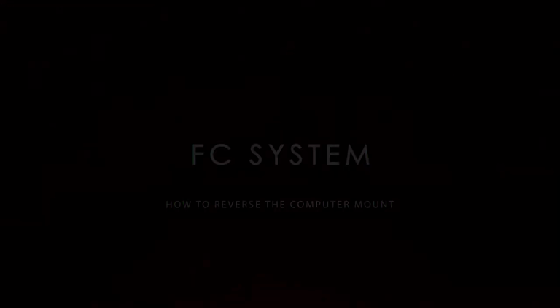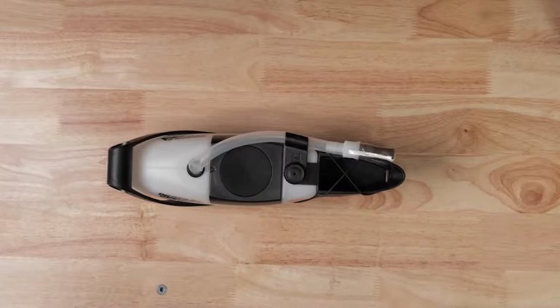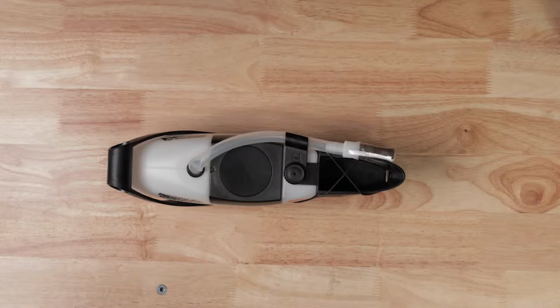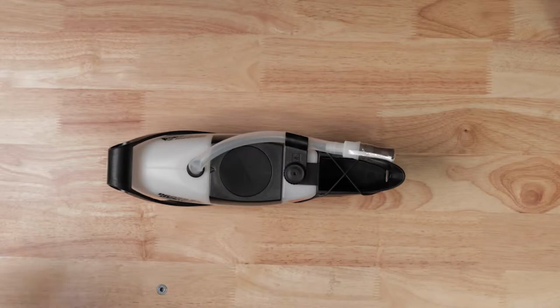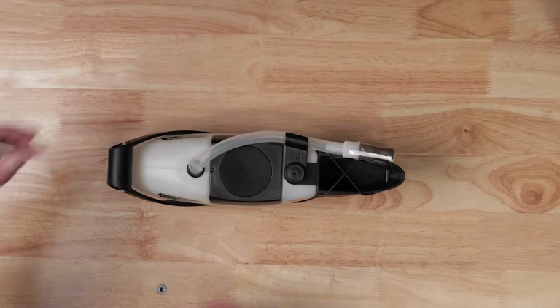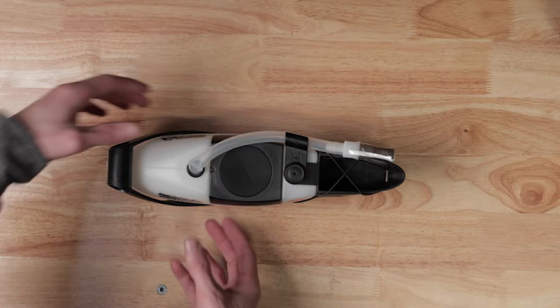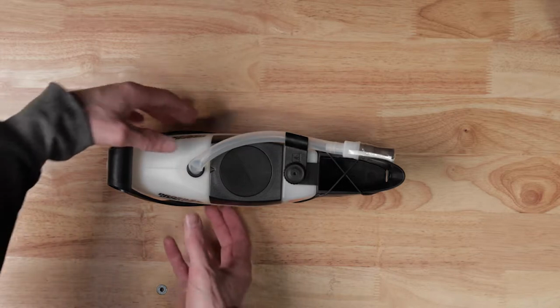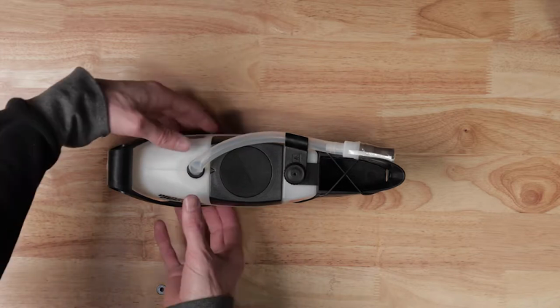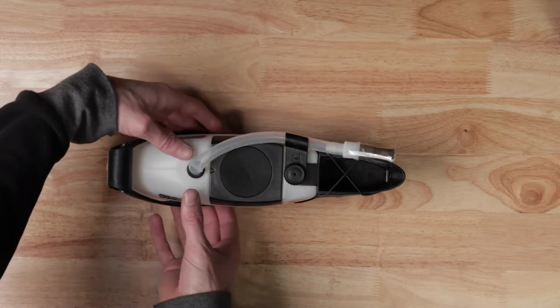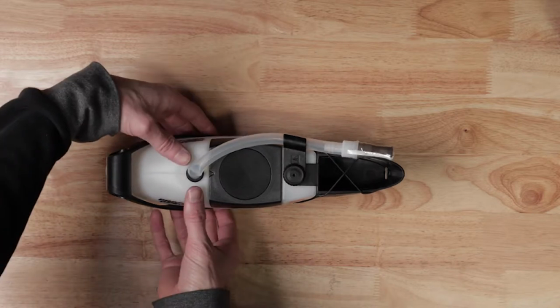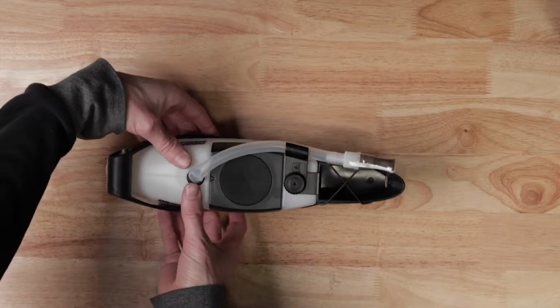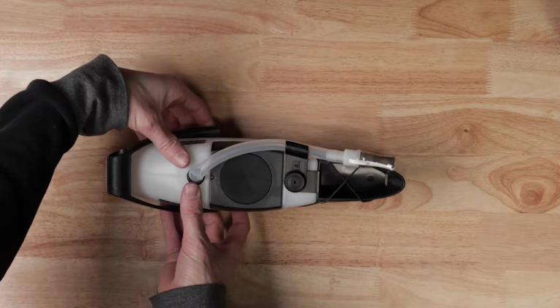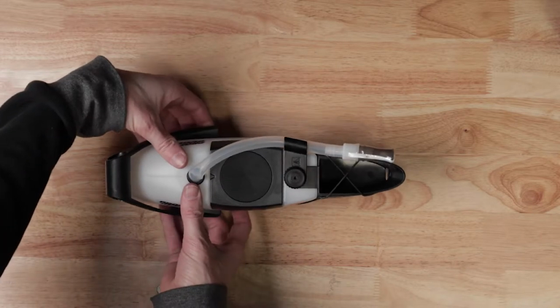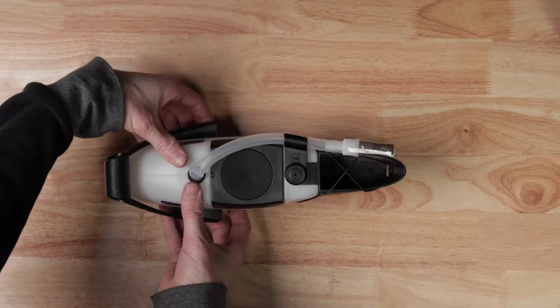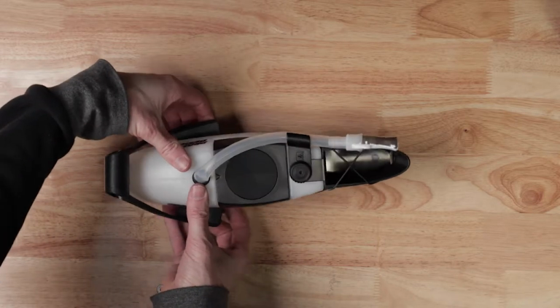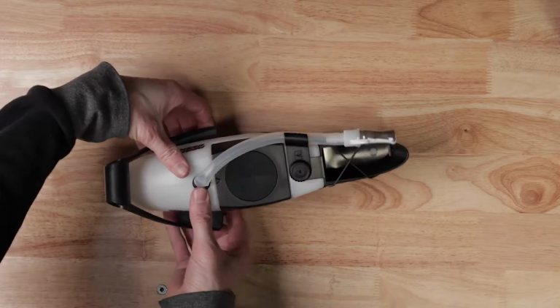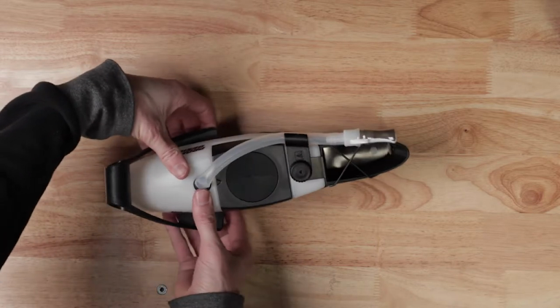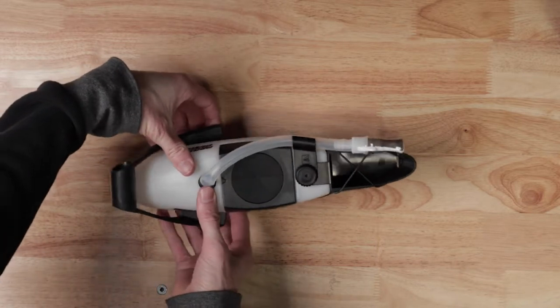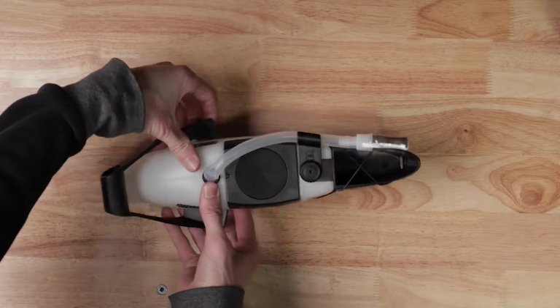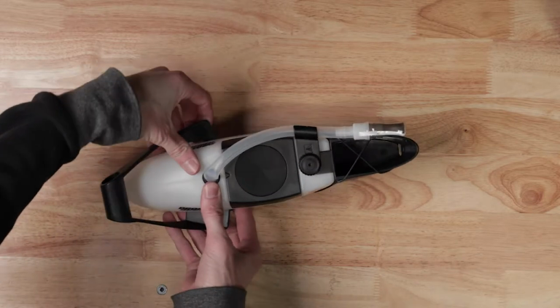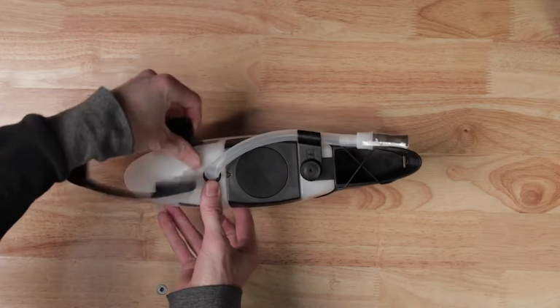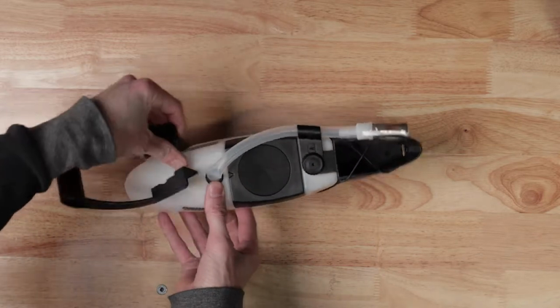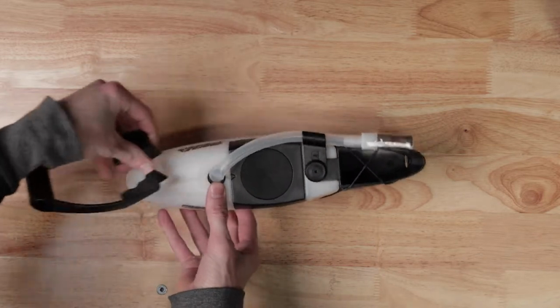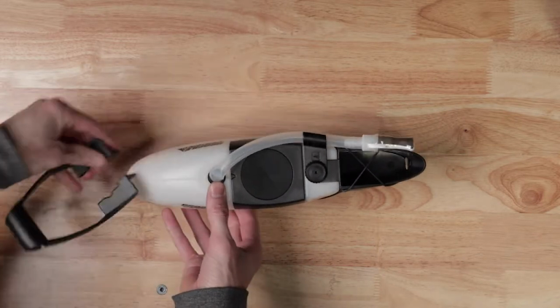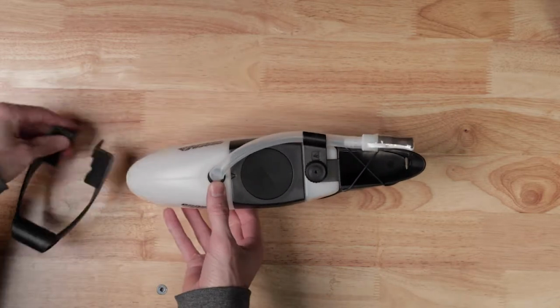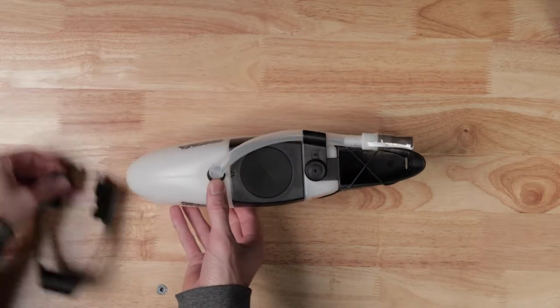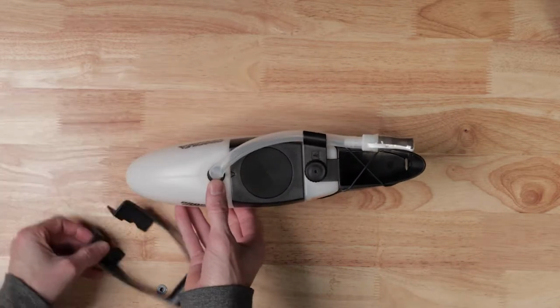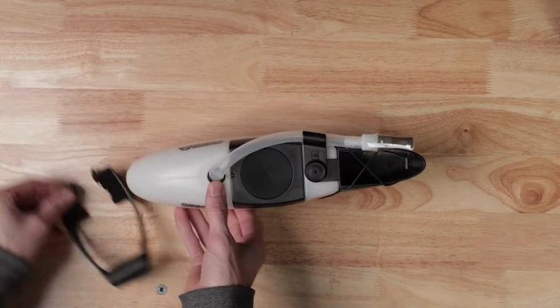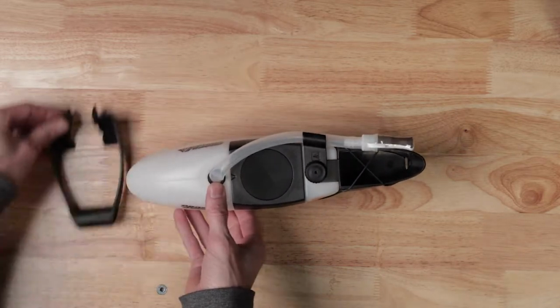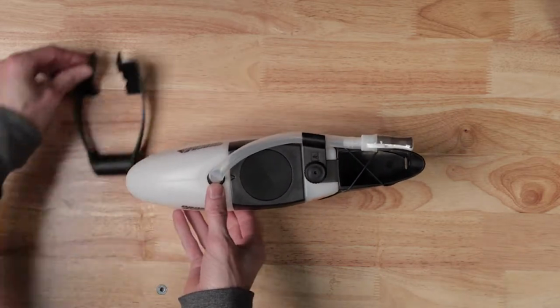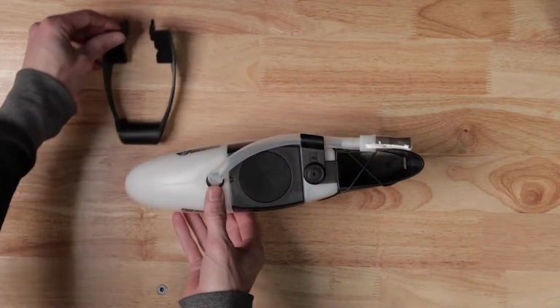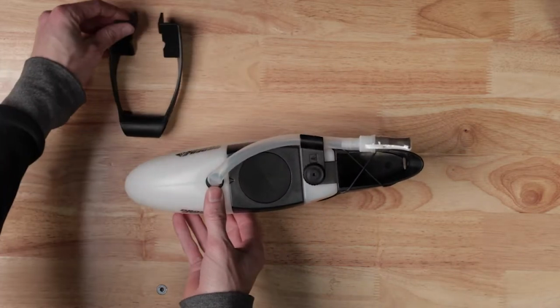To move the computer mount to the rear of the bottle, first begin by removing the computer mount from the front of the bottle.